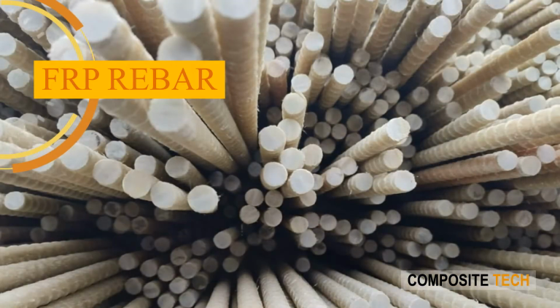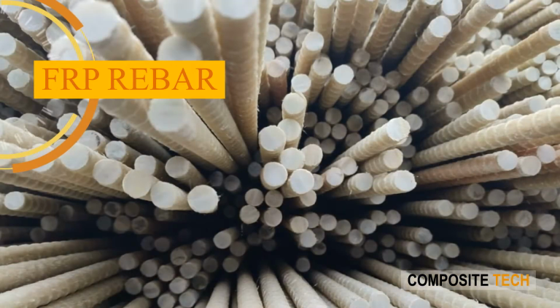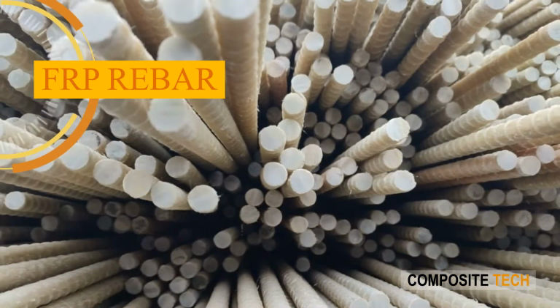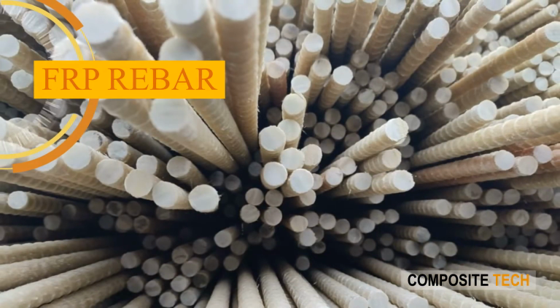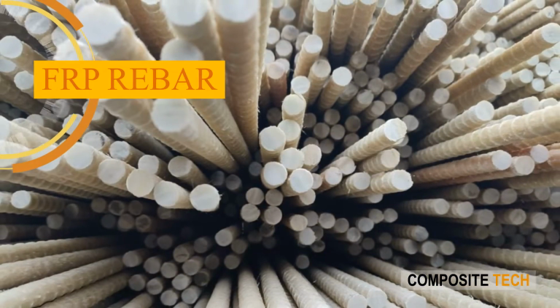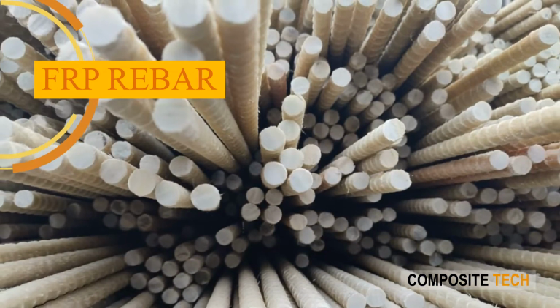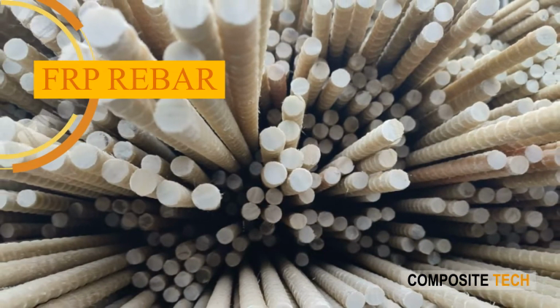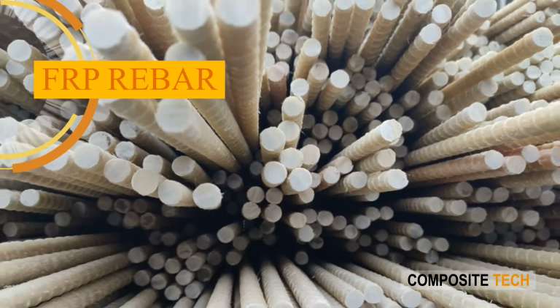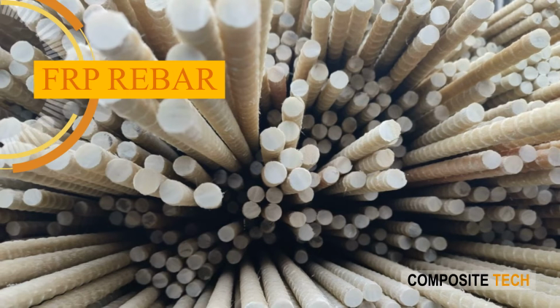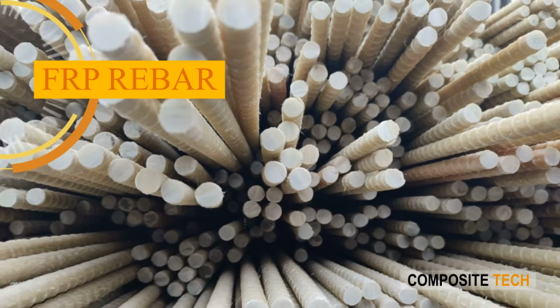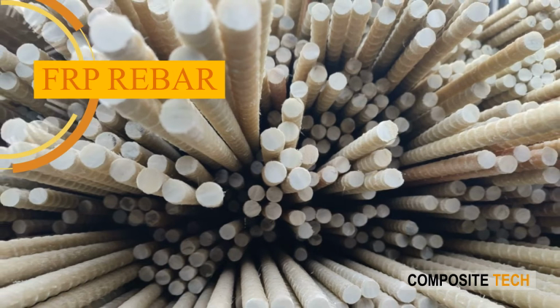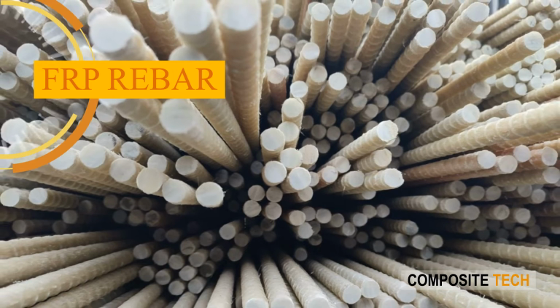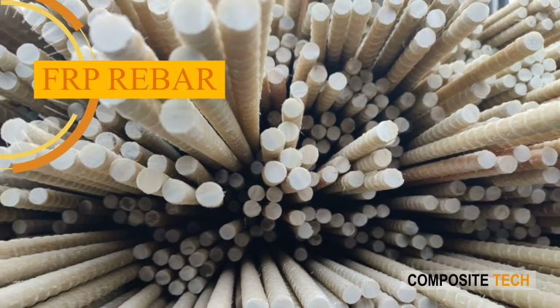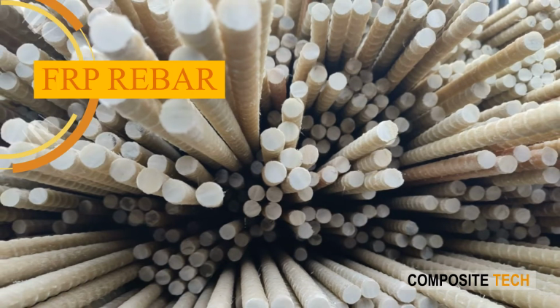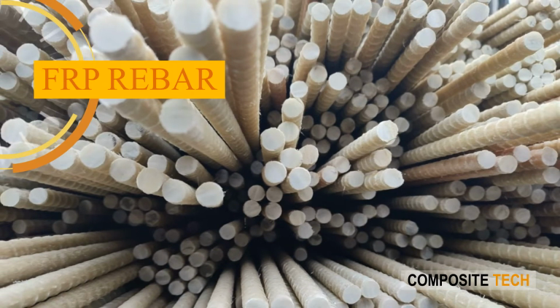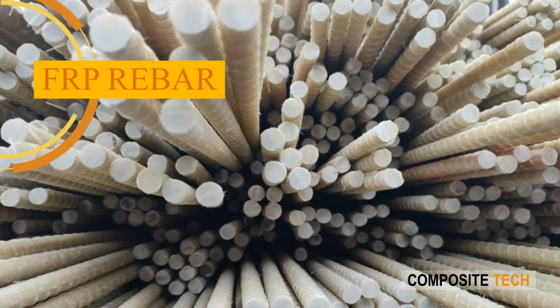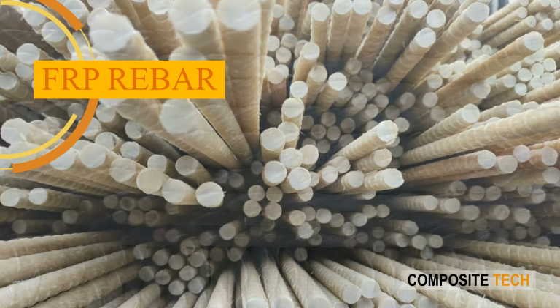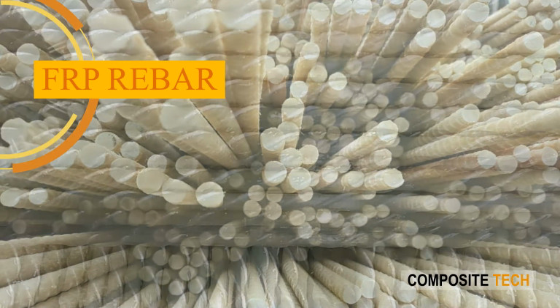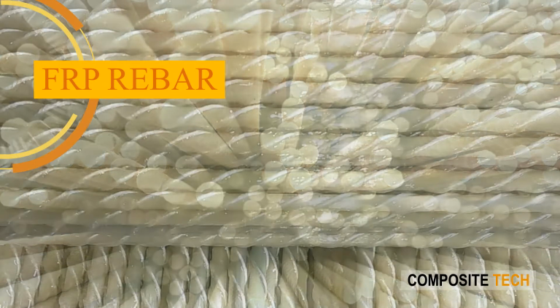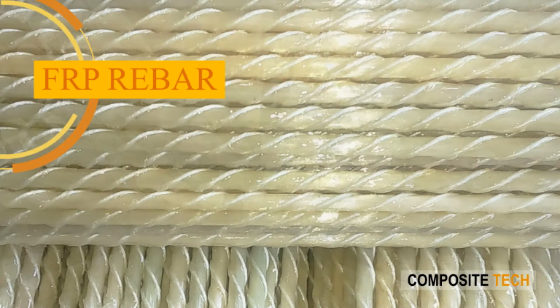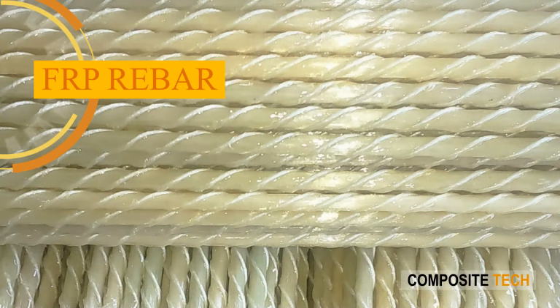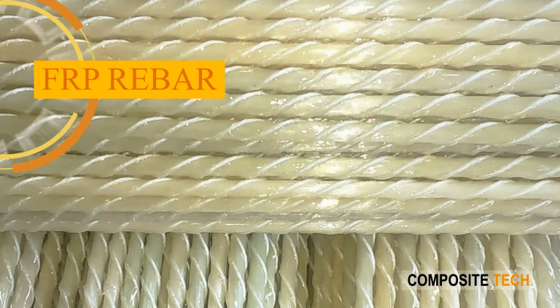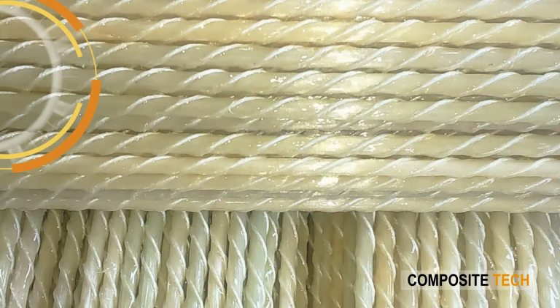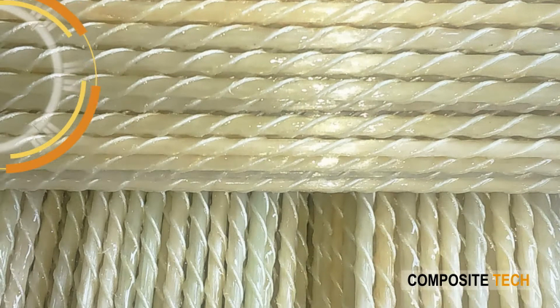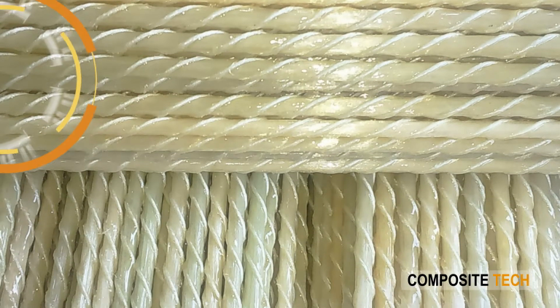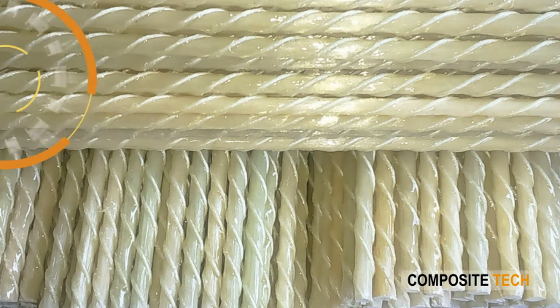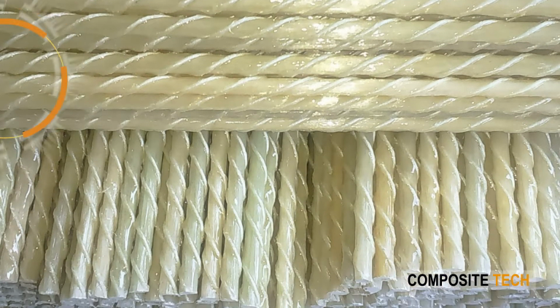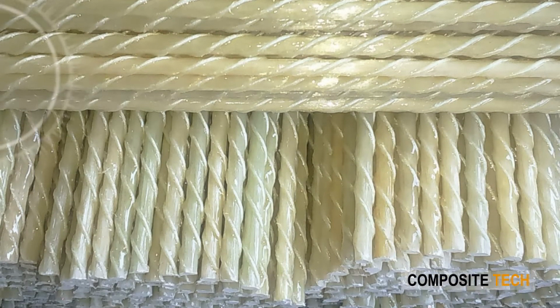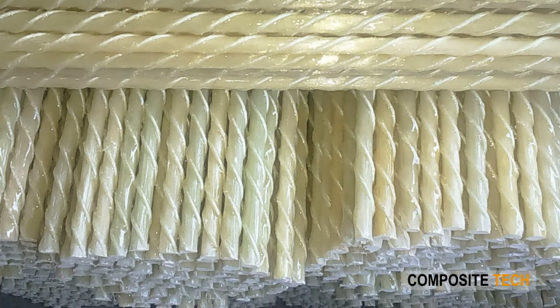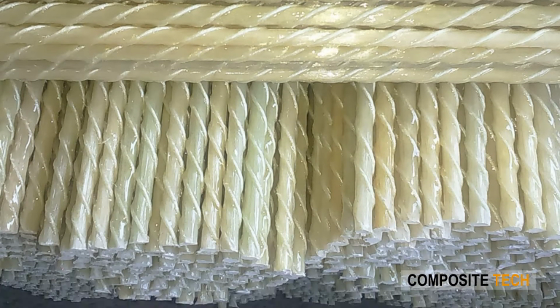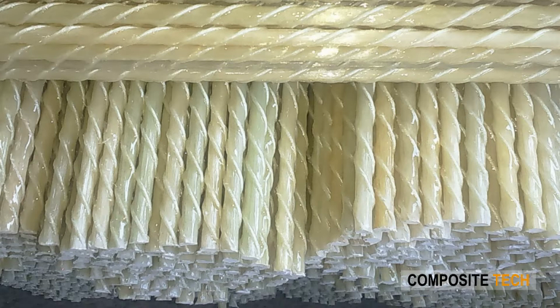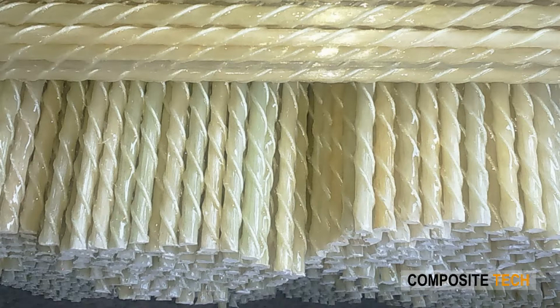Being eight times lighter and three times tensile stronger, composite rebars are used more and more extensively across all industries.